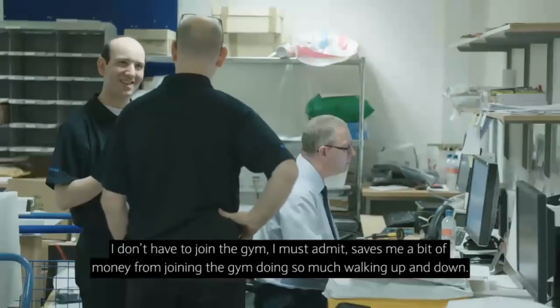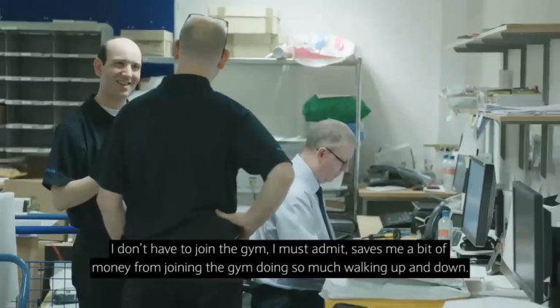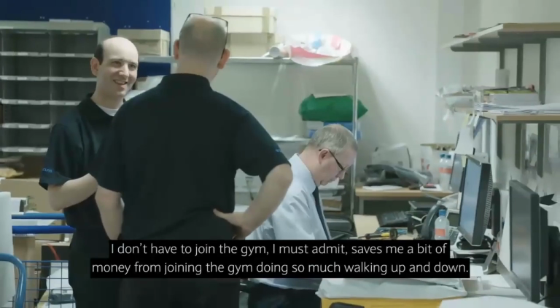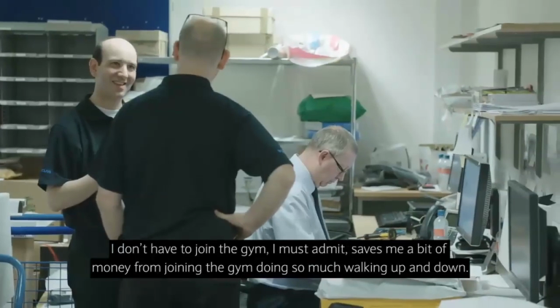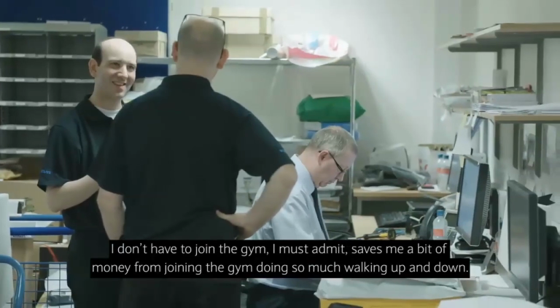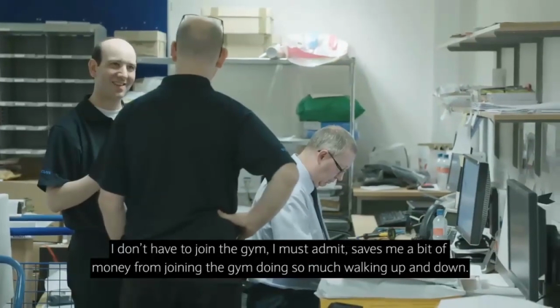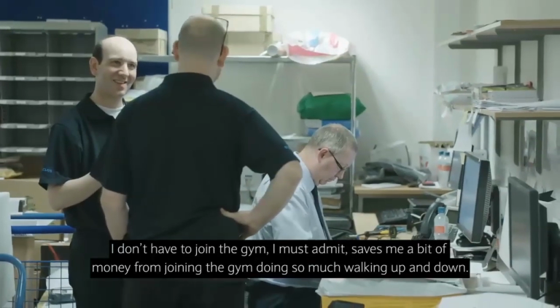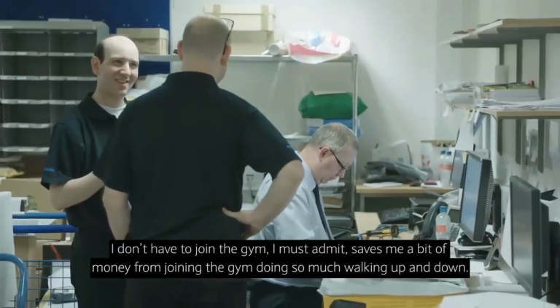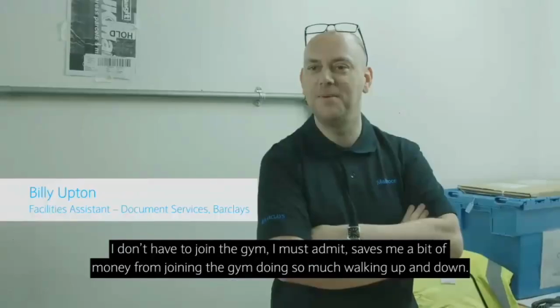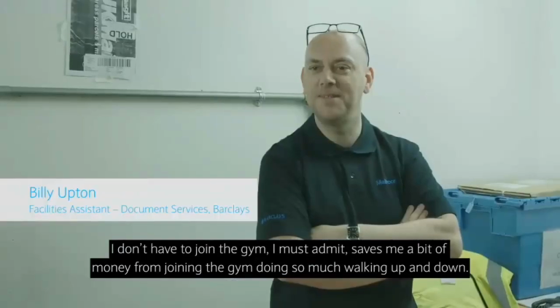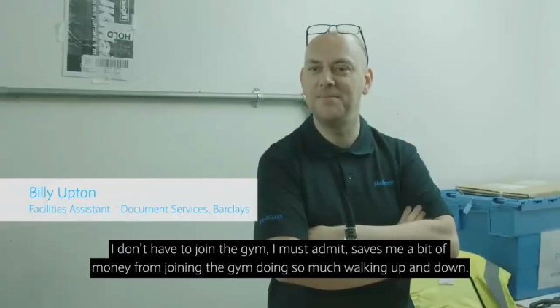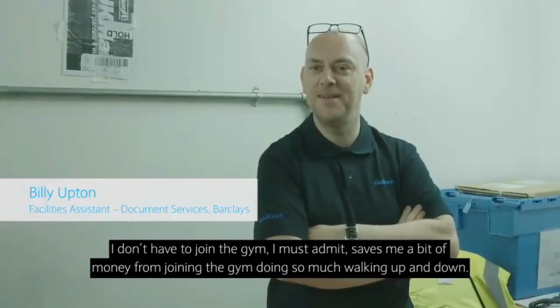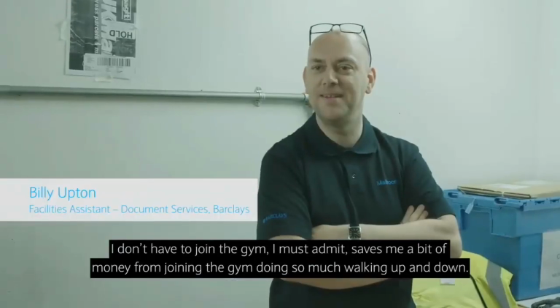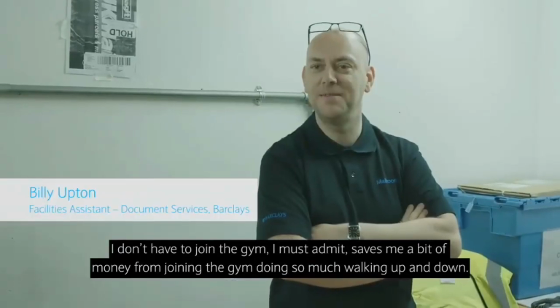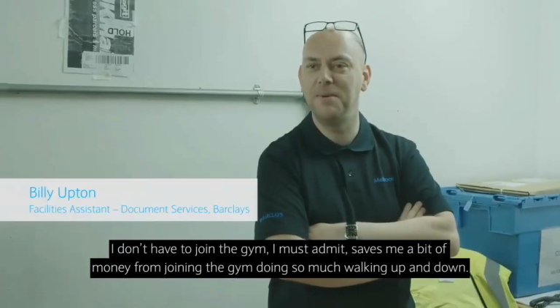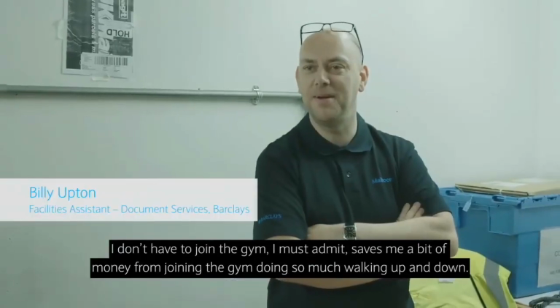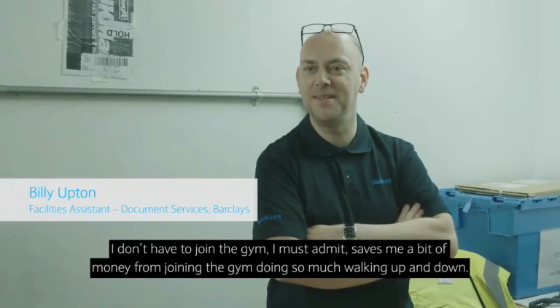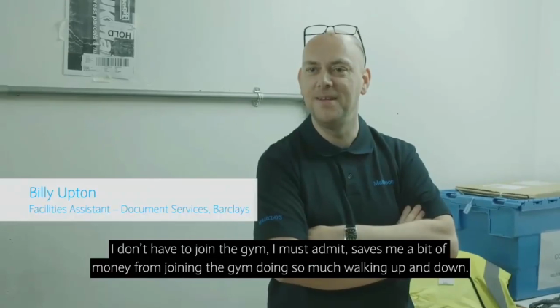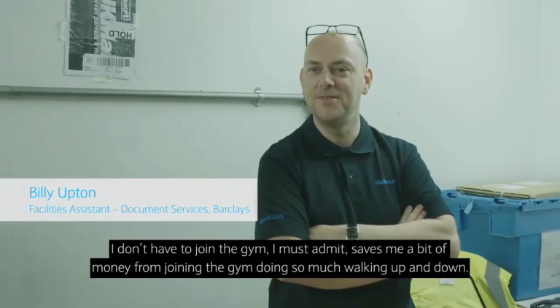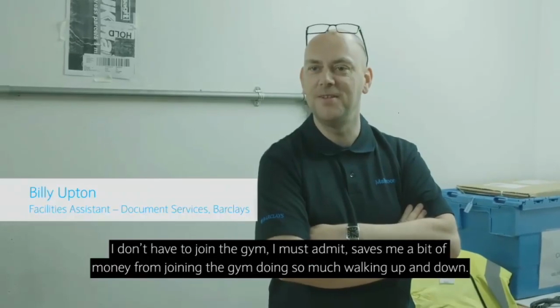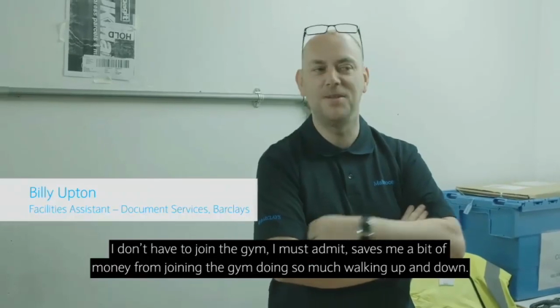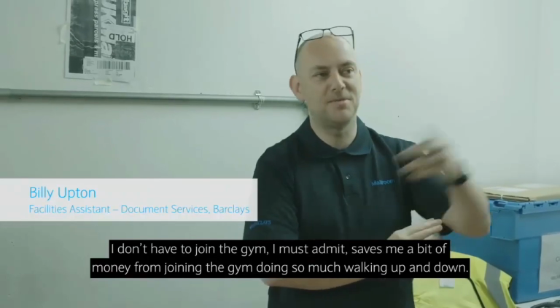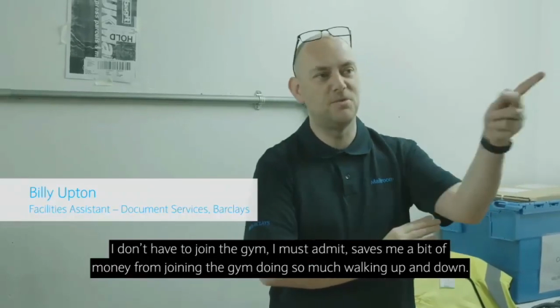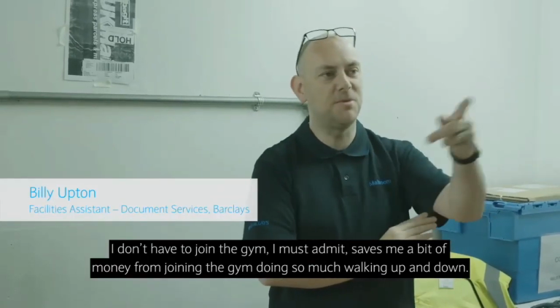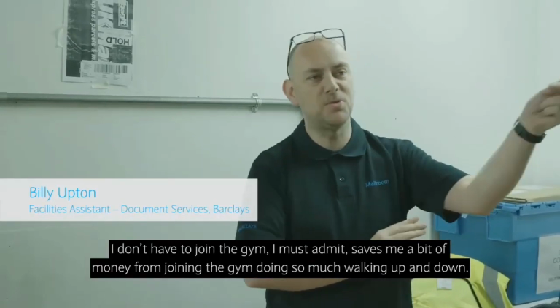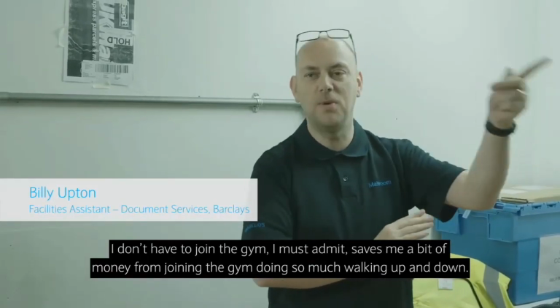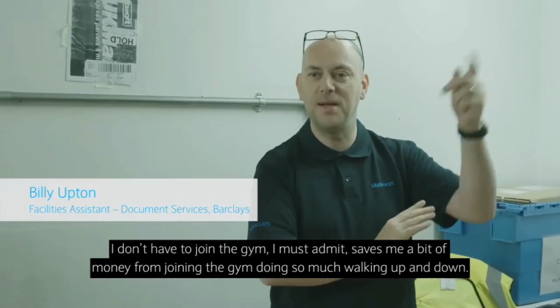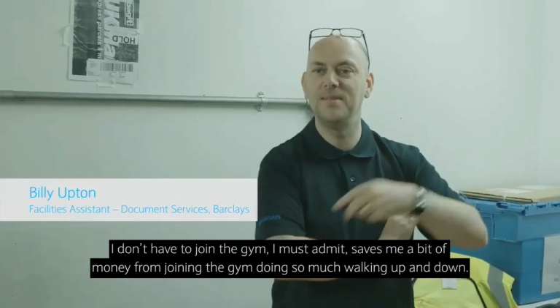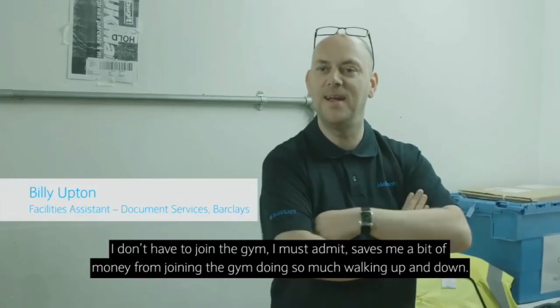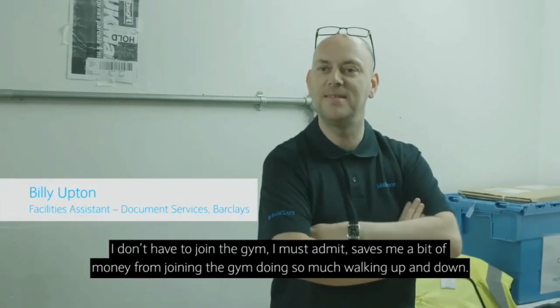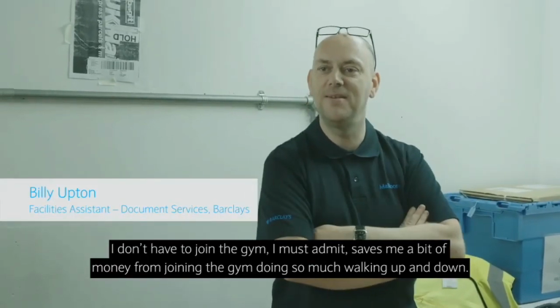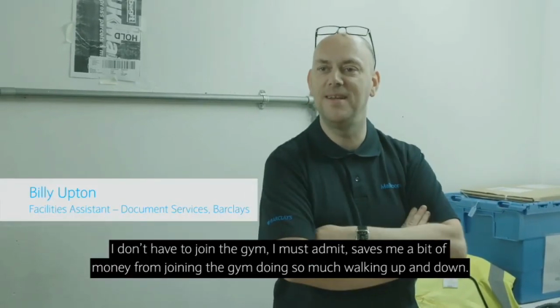Yeah, I don't have to join the gym, I must admit. It saves me a bit of money joining the gym with so much walking up and down, so yeah.